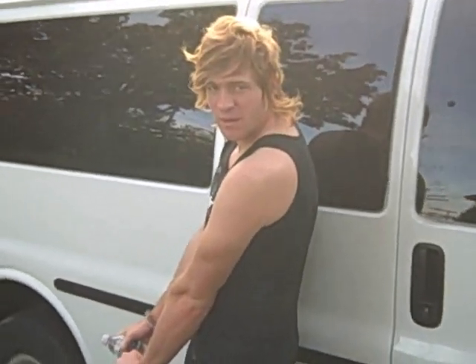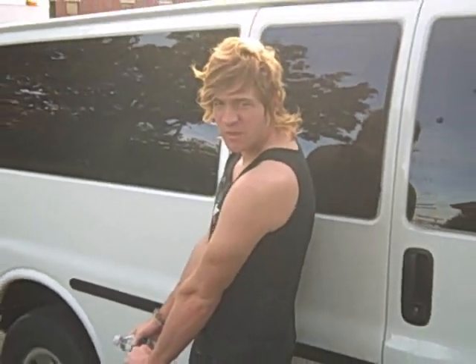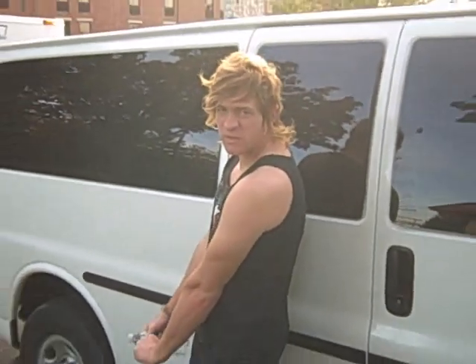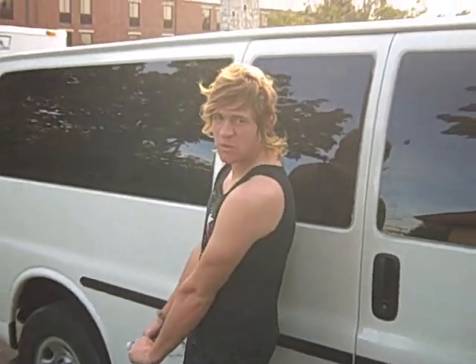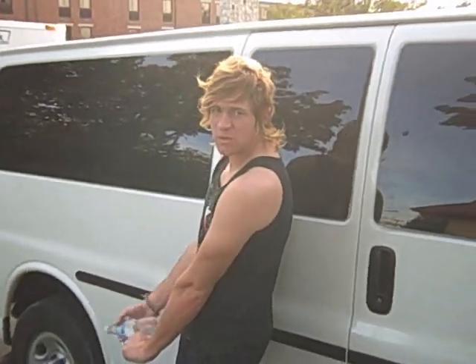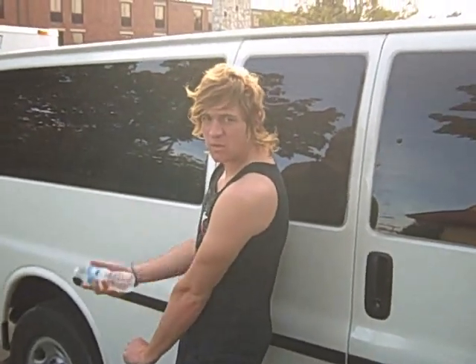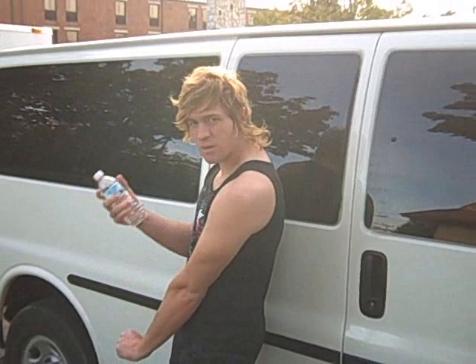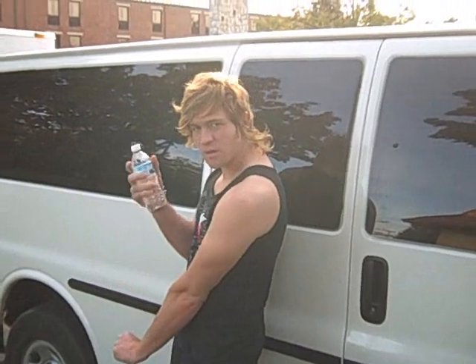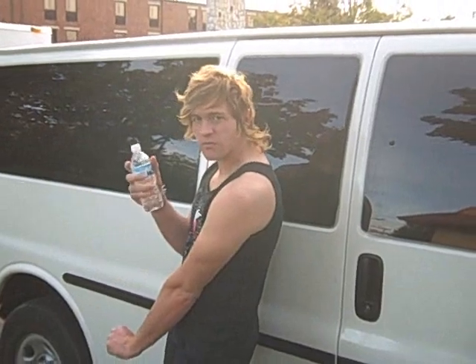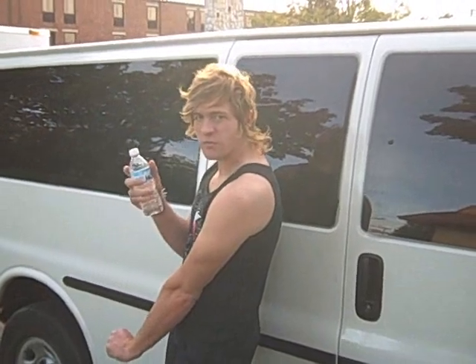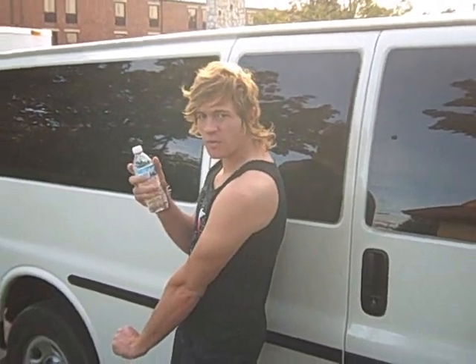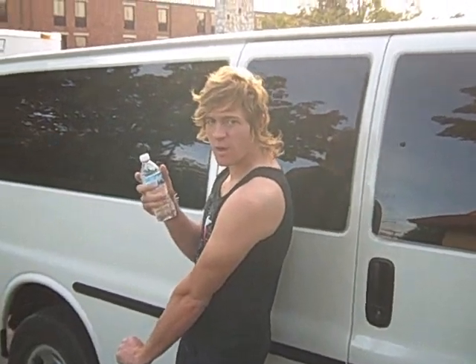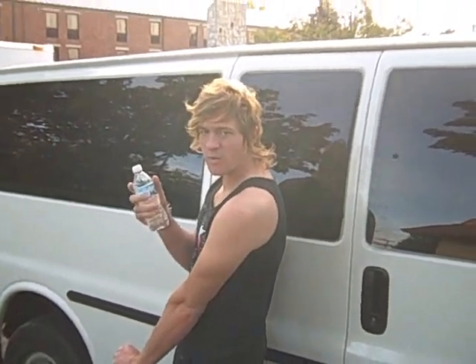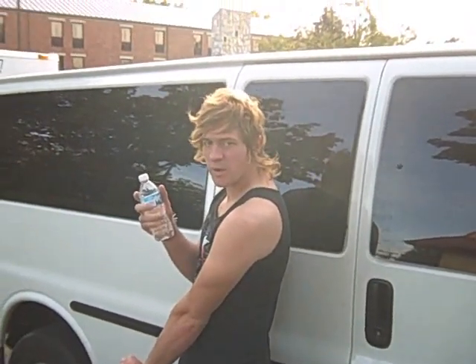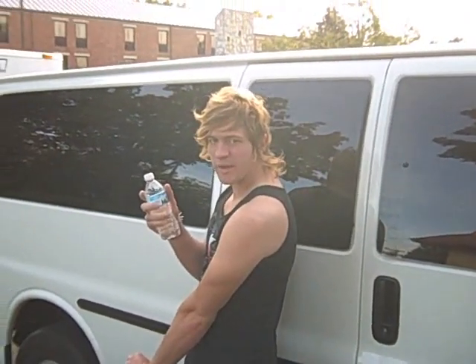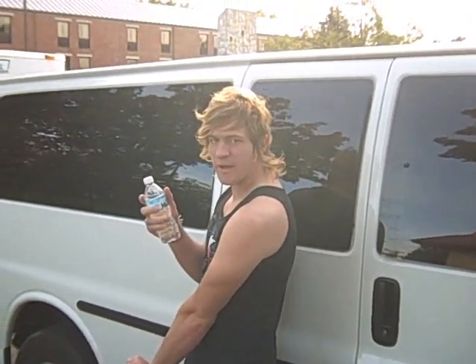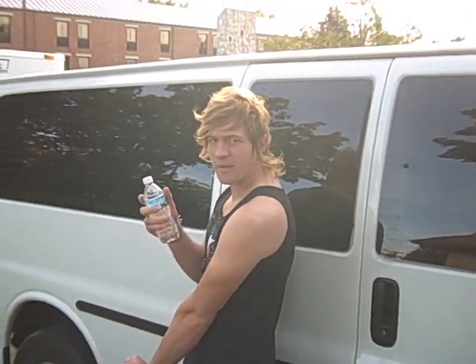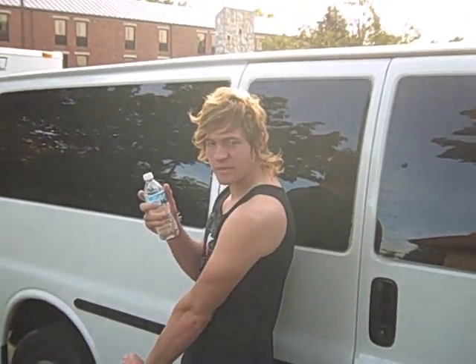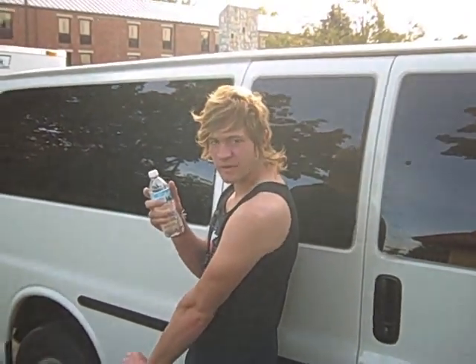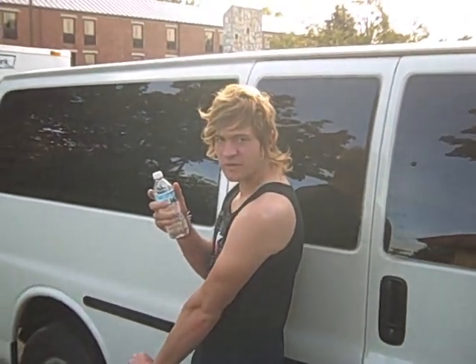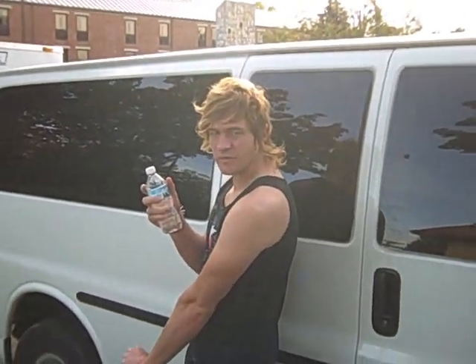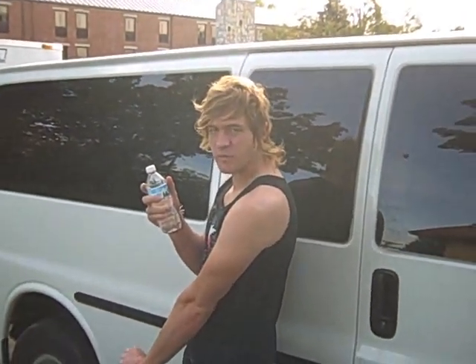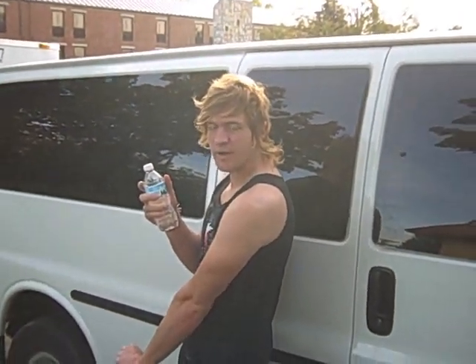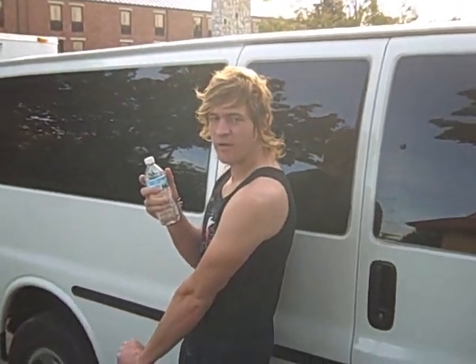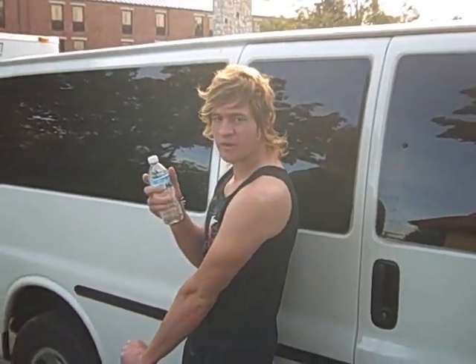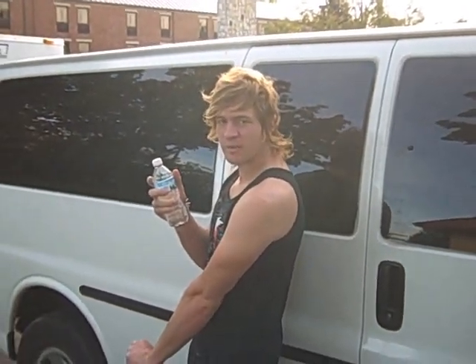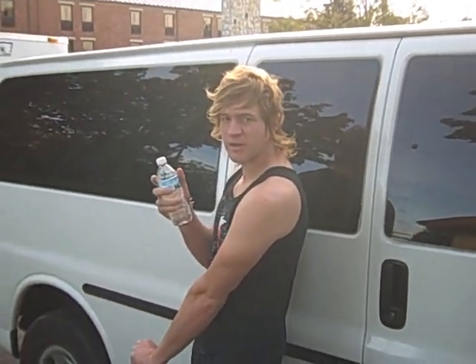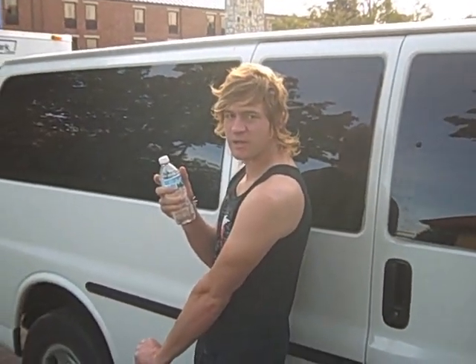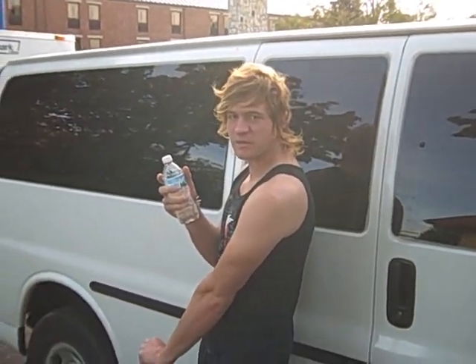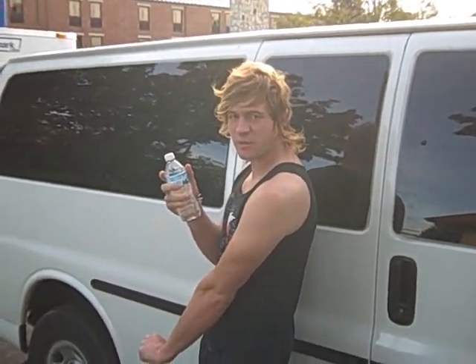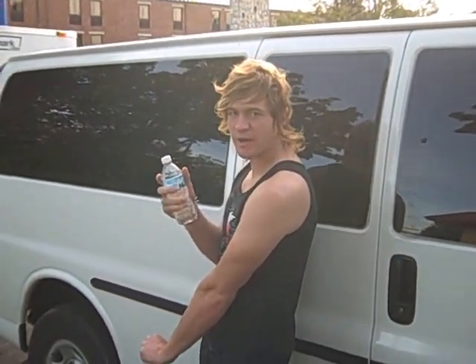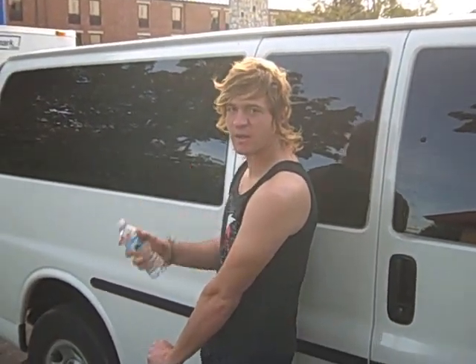Tip 2. Don't drink water while working out because you don't sweat out all the impurities in your body.